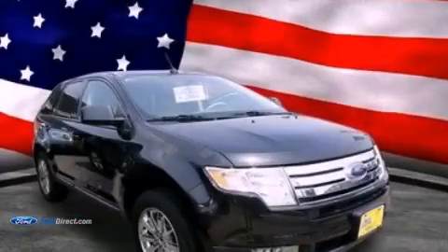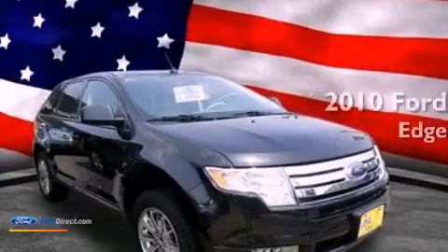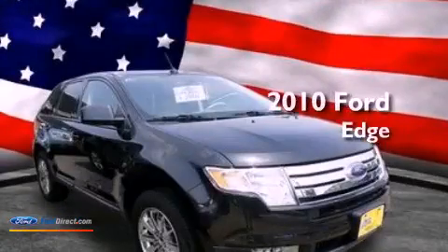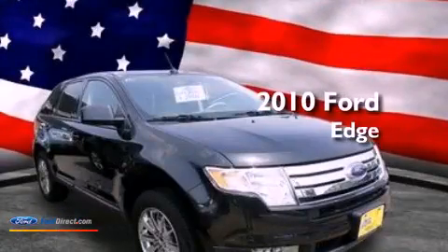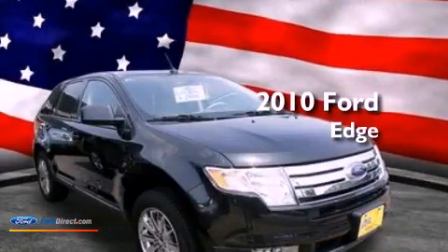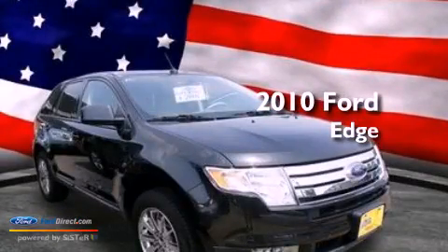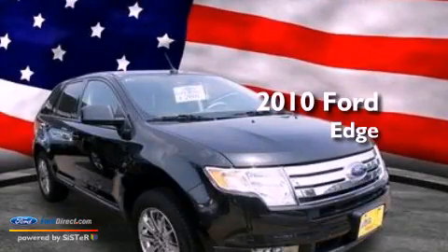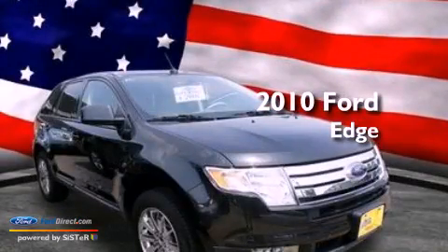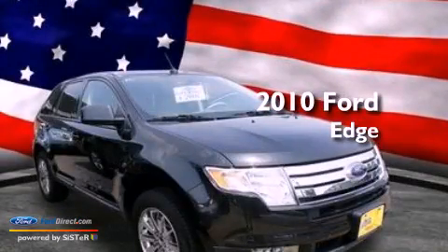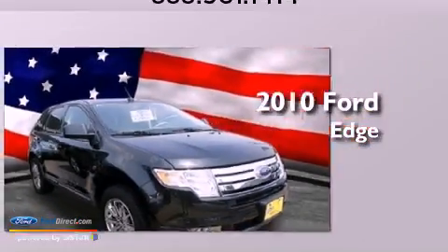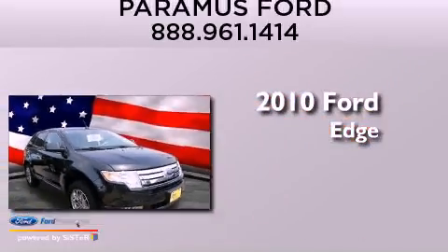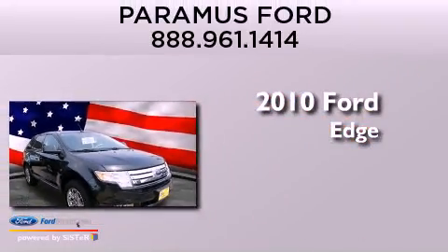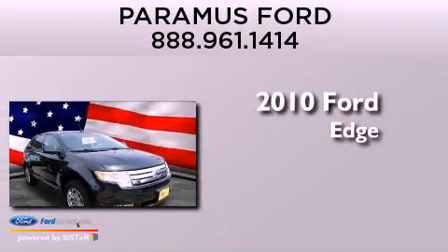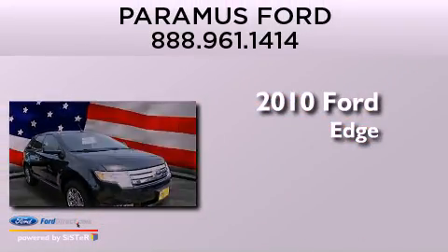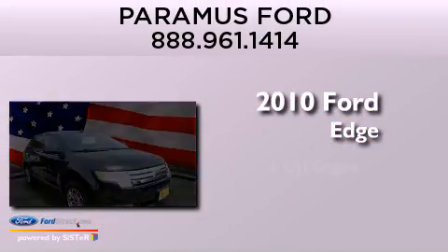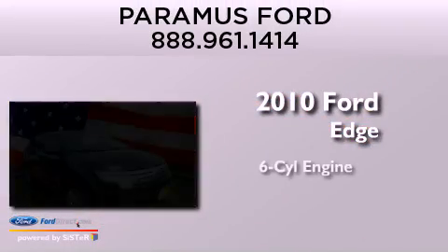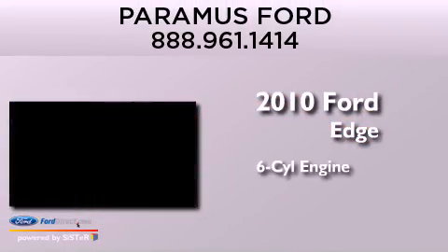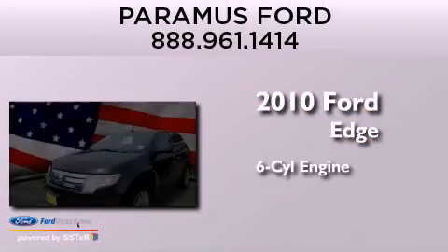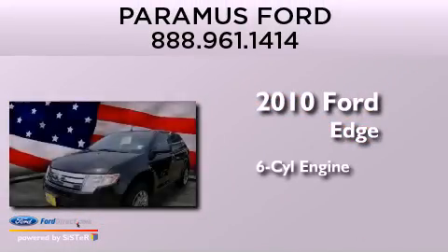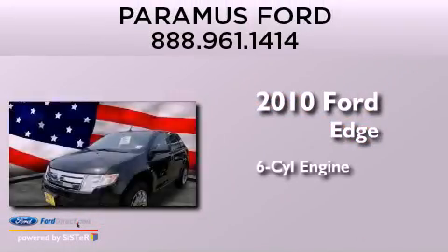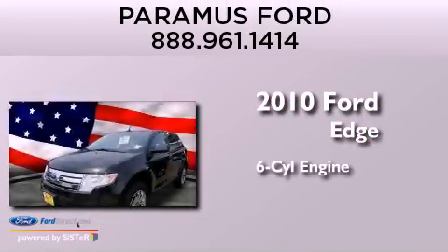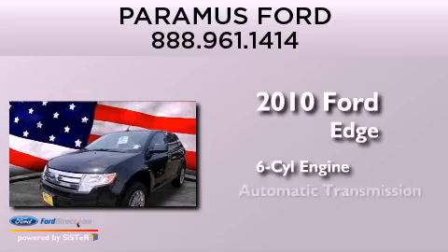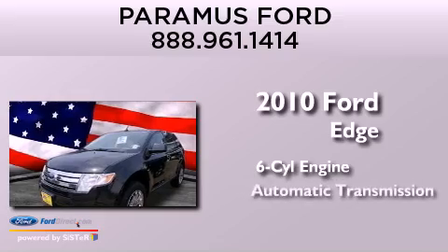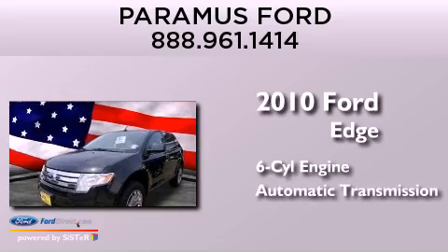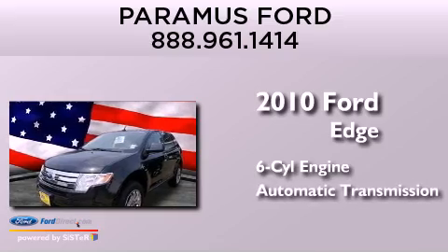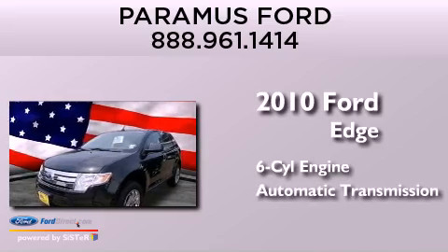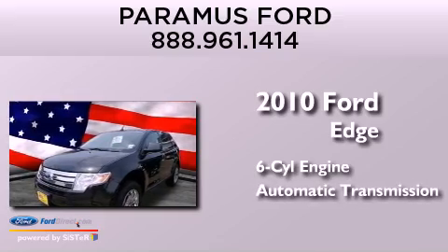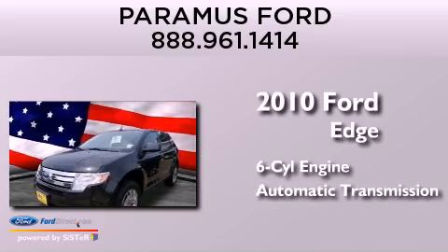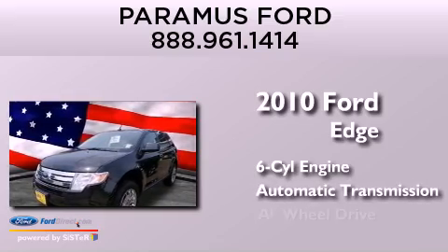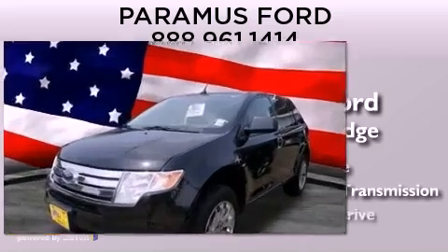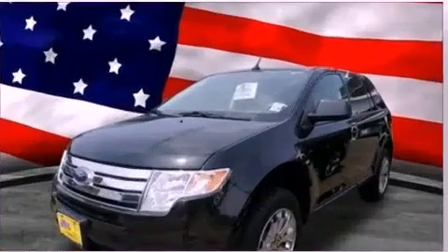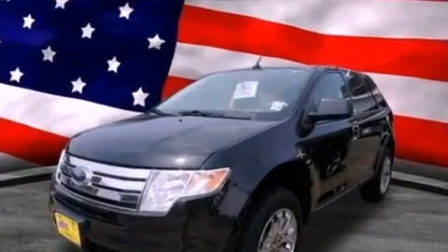This is a 2010 Ford Edge. It has a six-cylinder engine, an automatic transmission, and all-wheel drive.